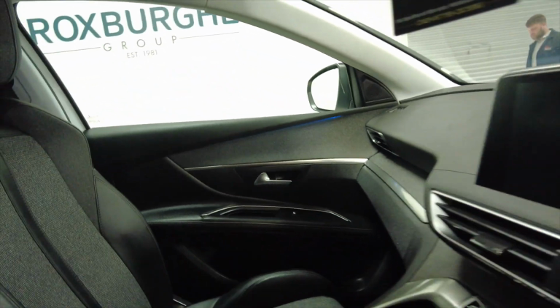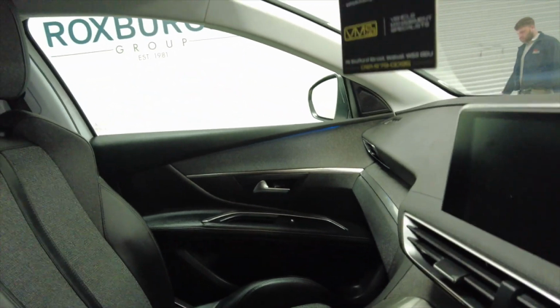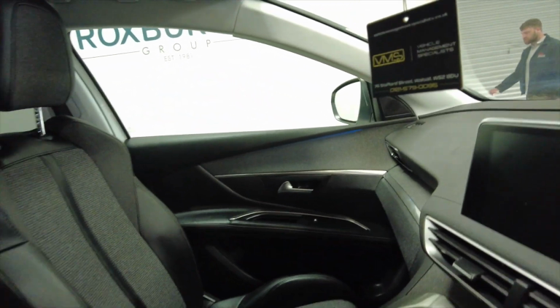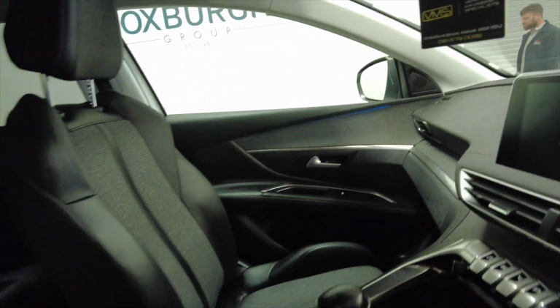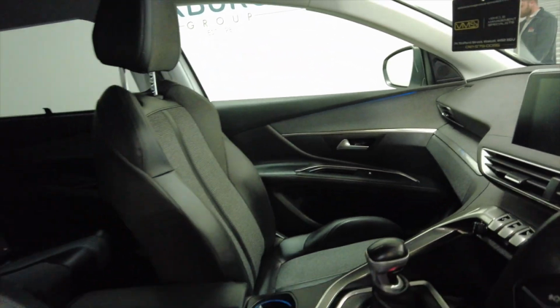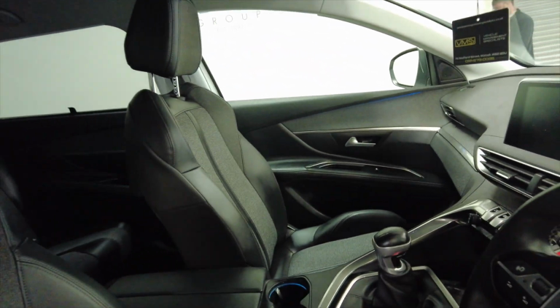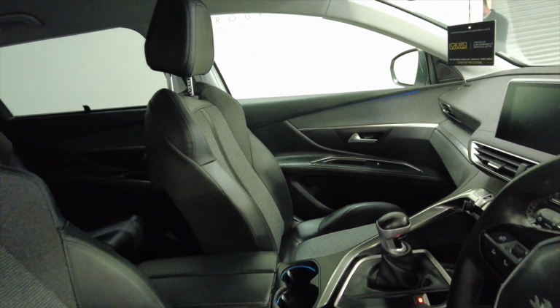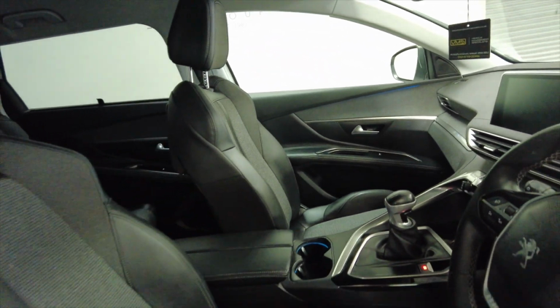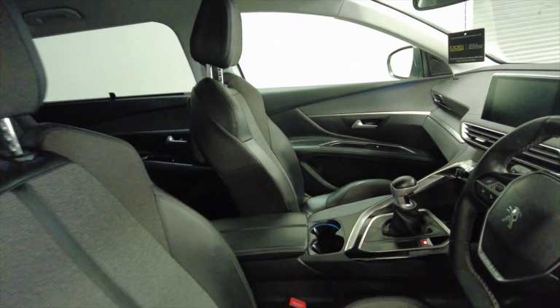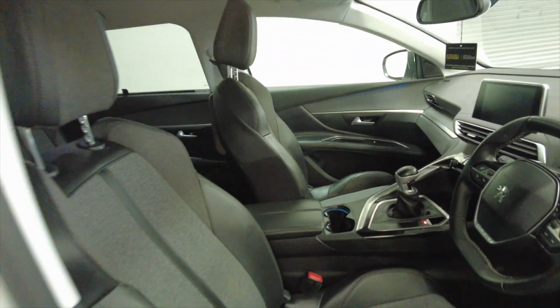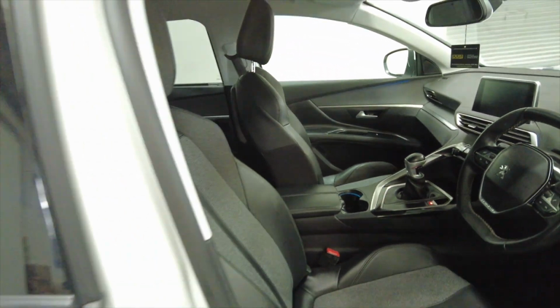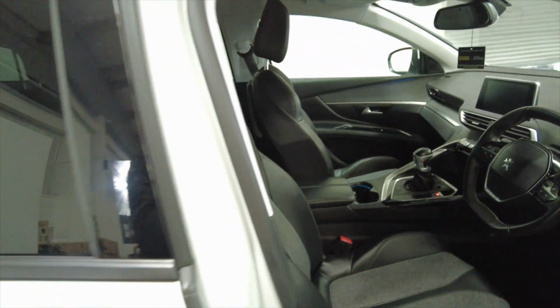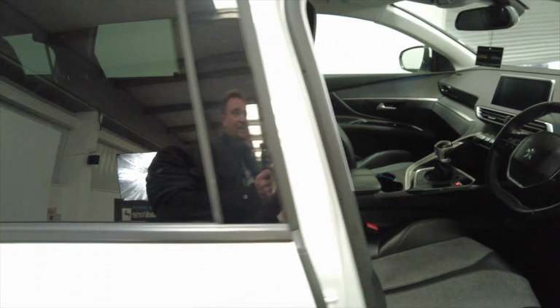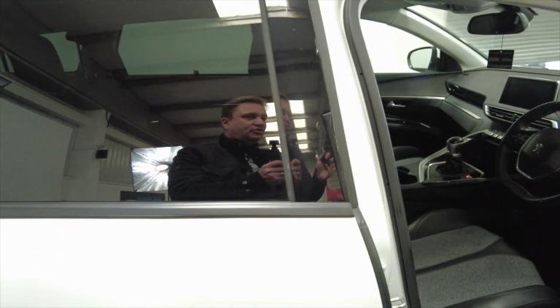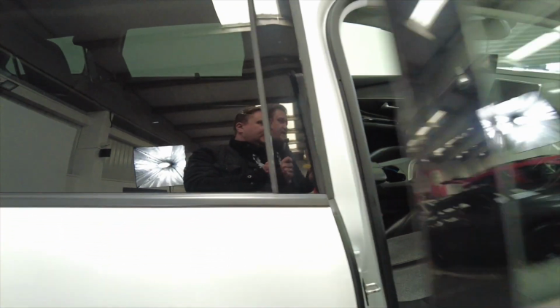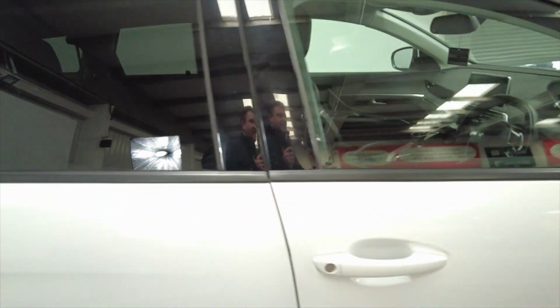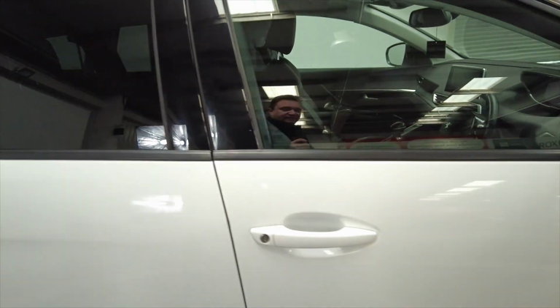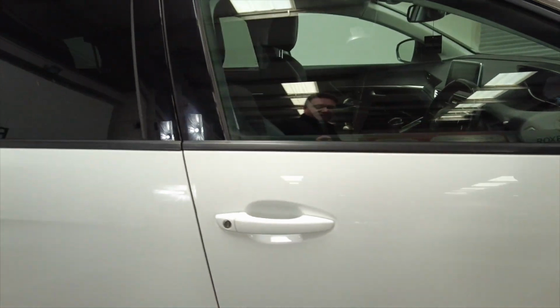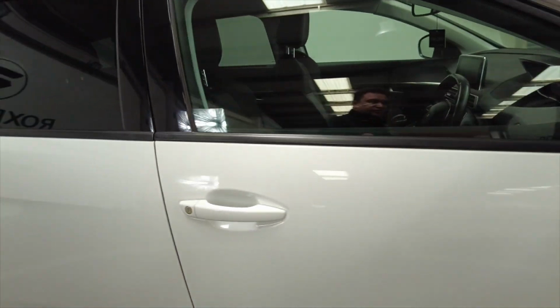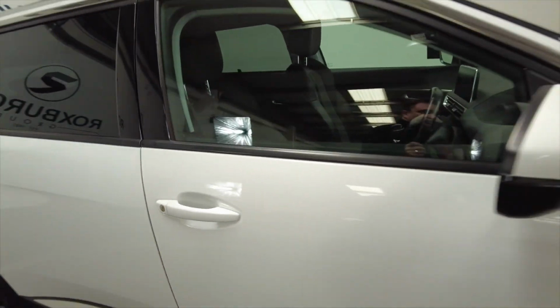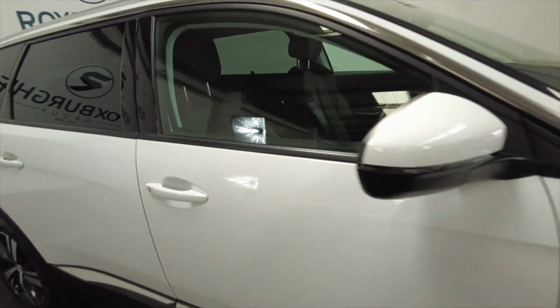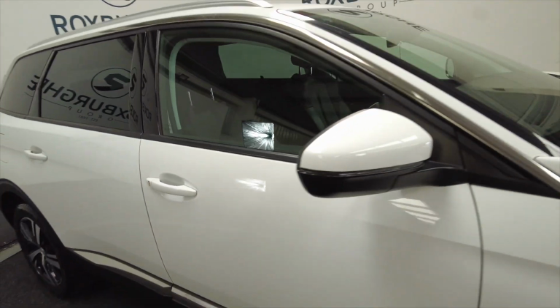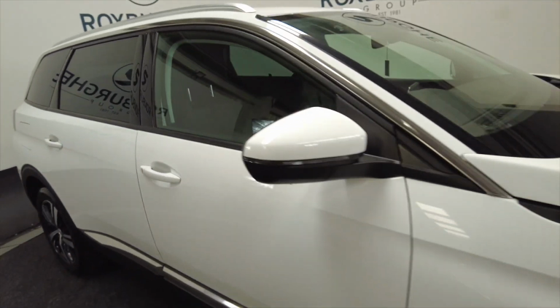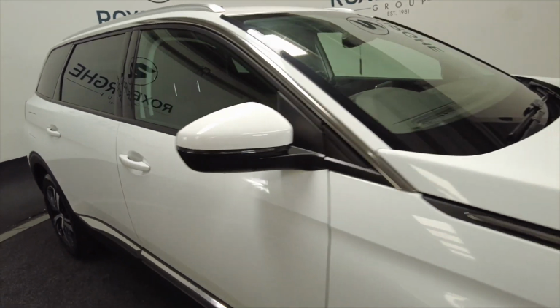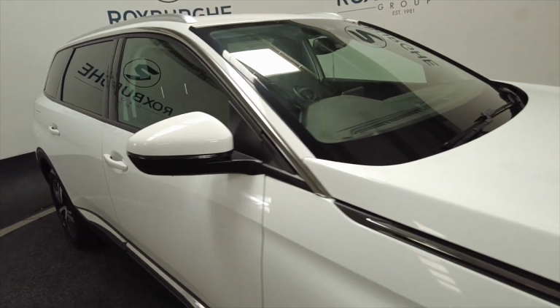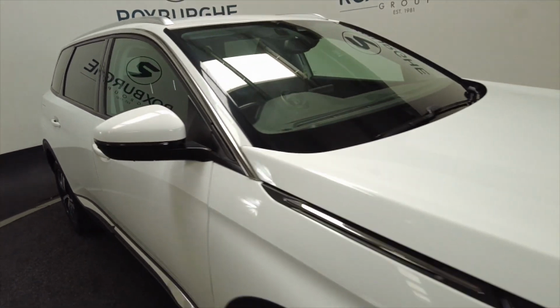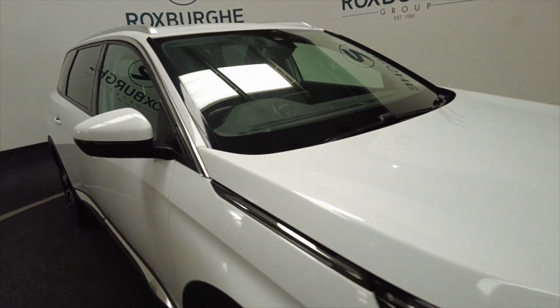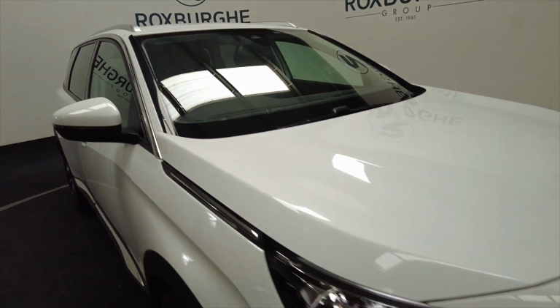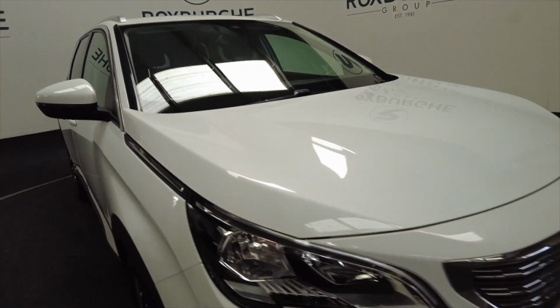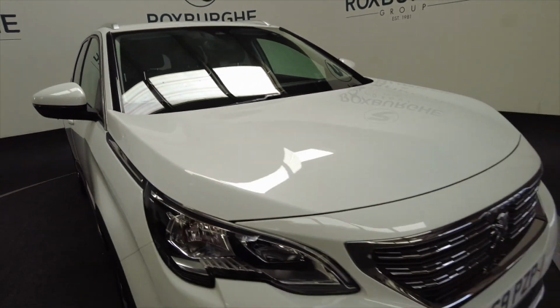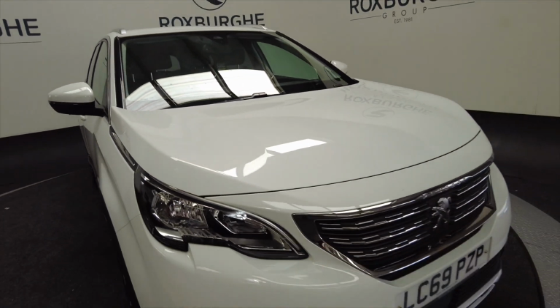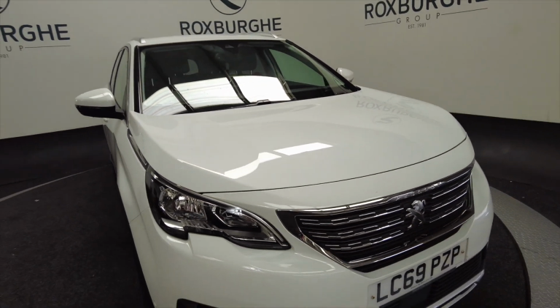For any more information about this vehicle, or any of our other vehicles, you can always visit our website or just give us a call today.